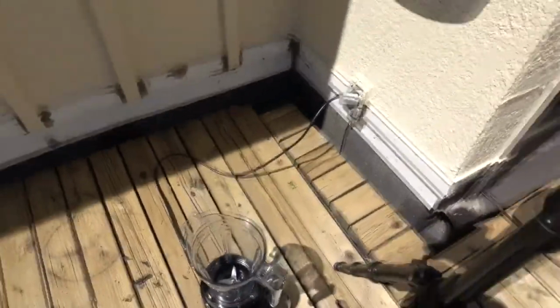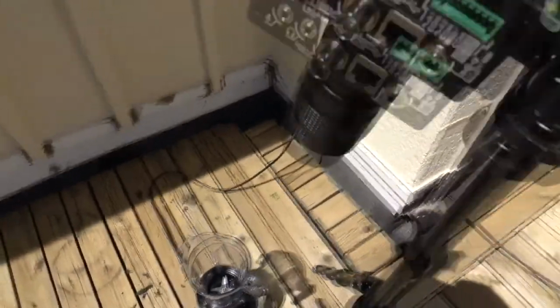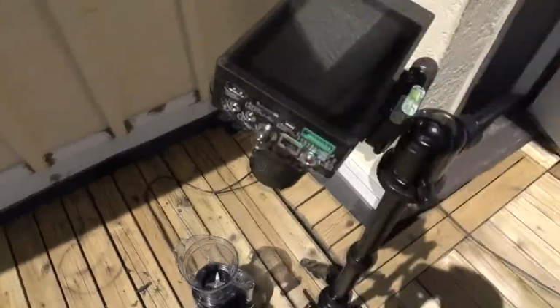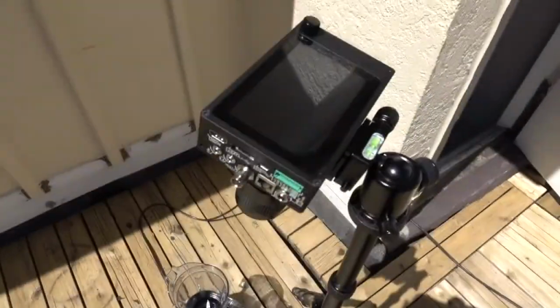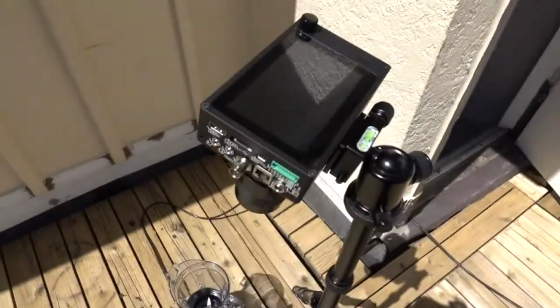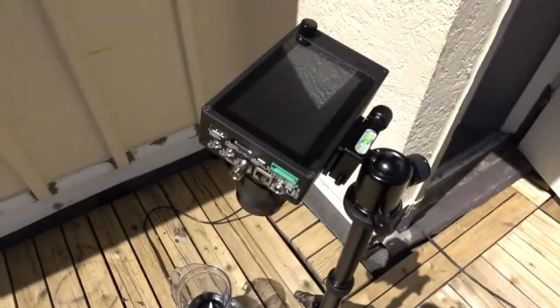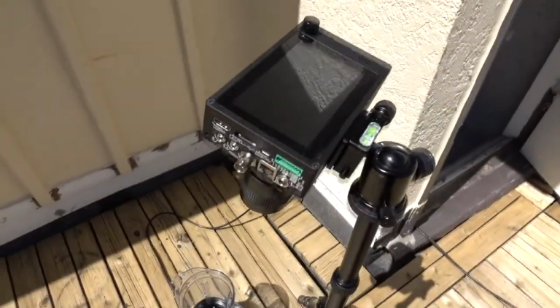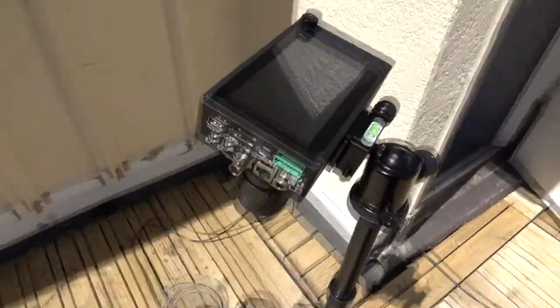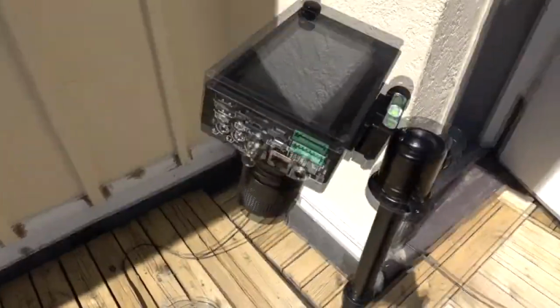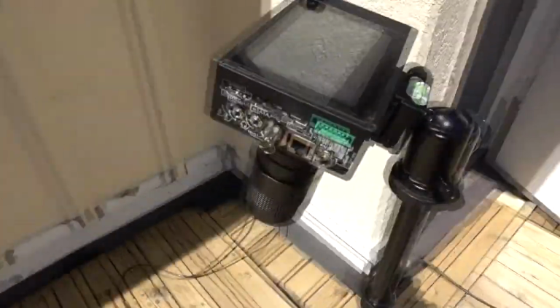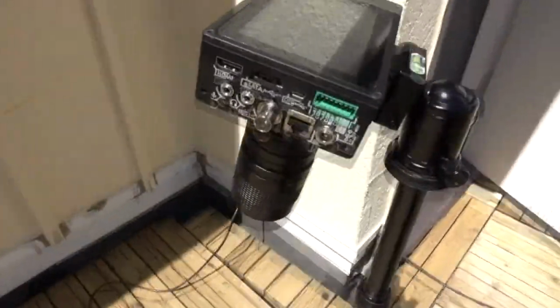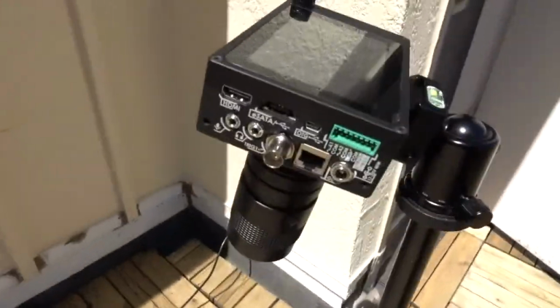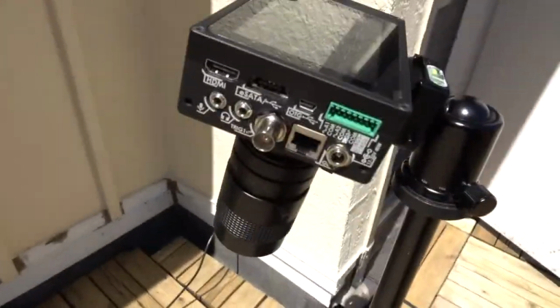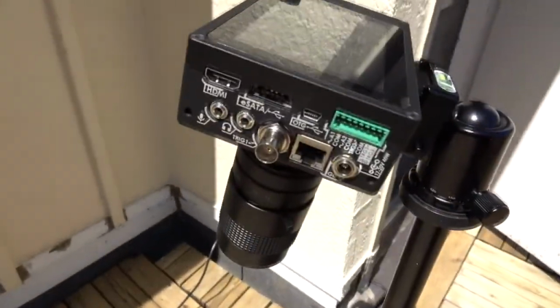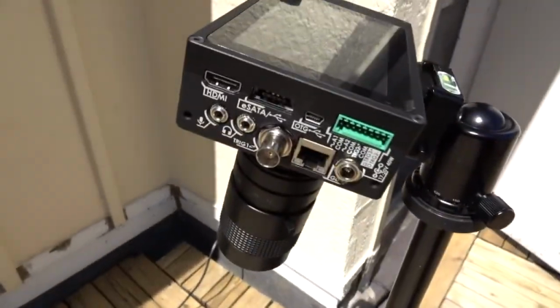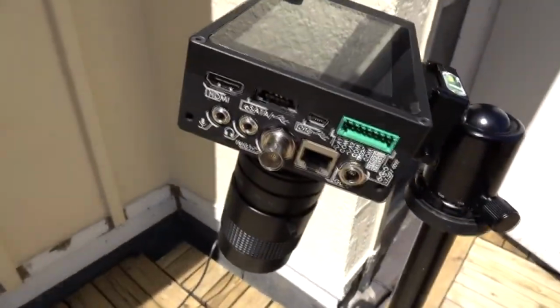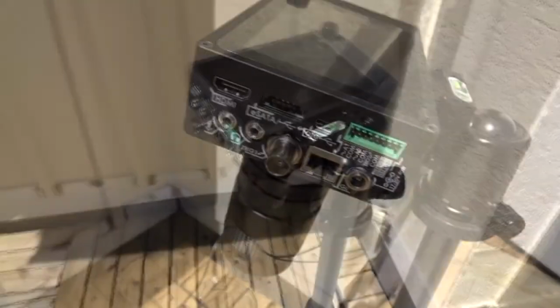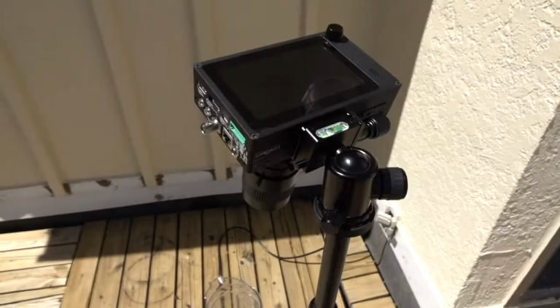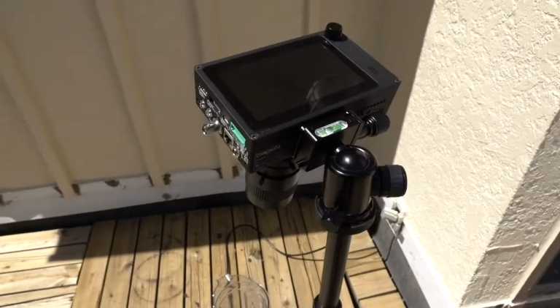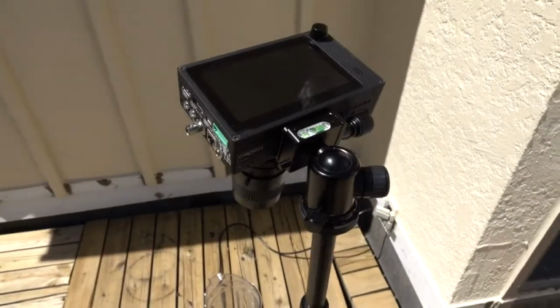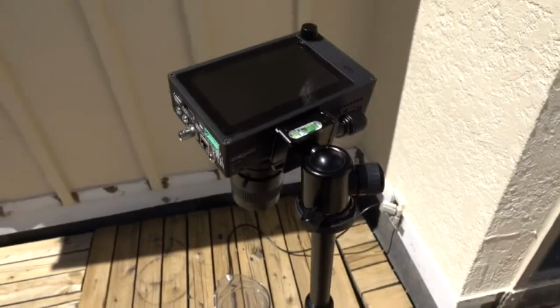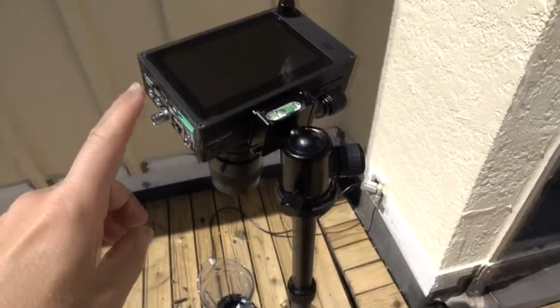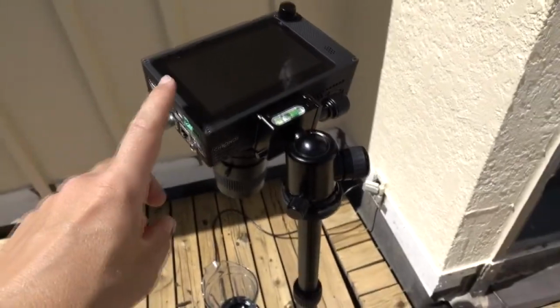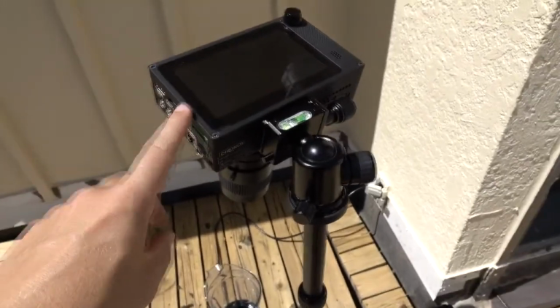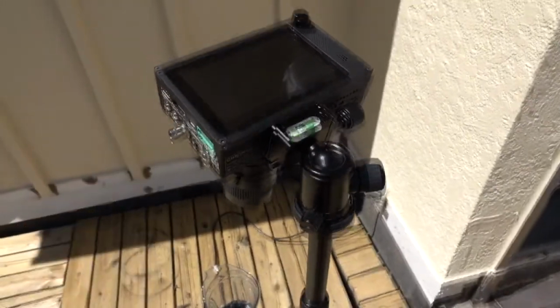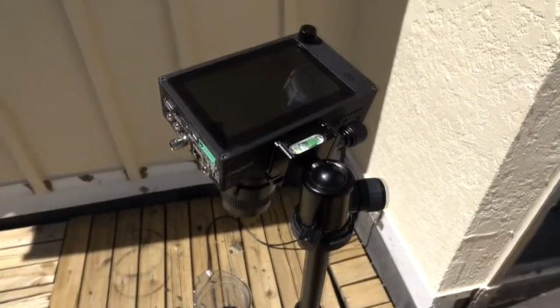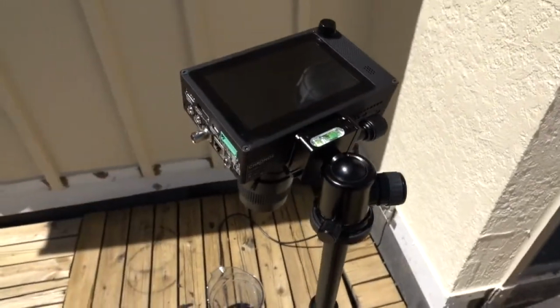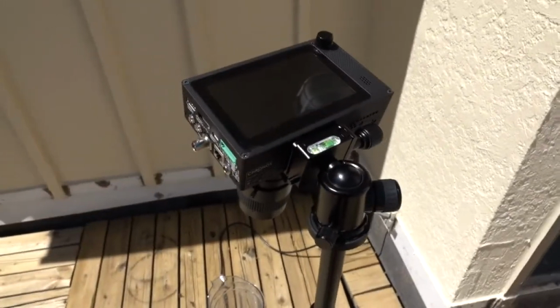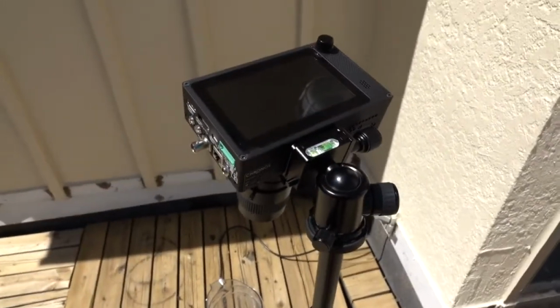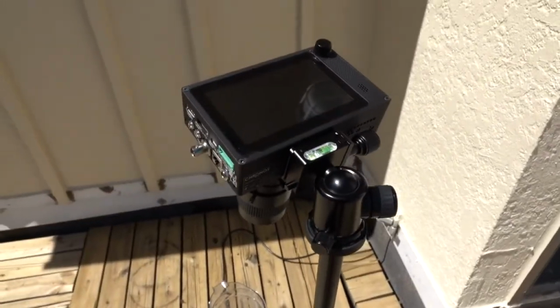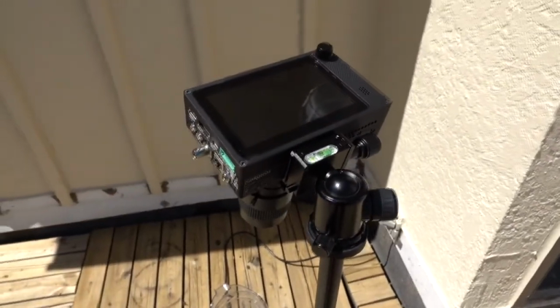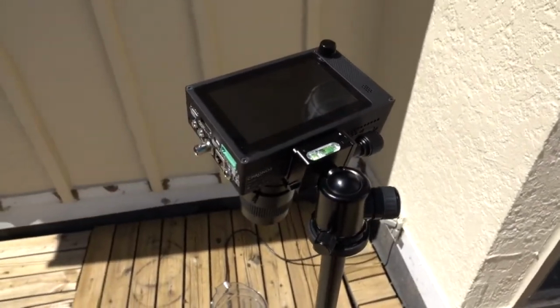Luckily we have a Chronos 1.4 high-speed camera, so I'm going to run this at 10,000 frames per second.